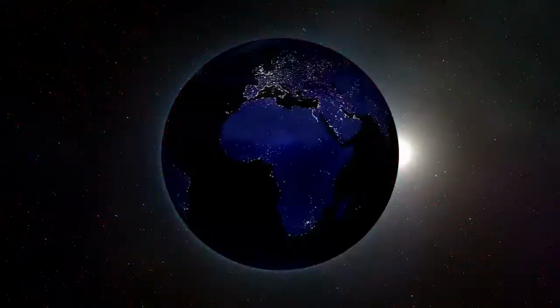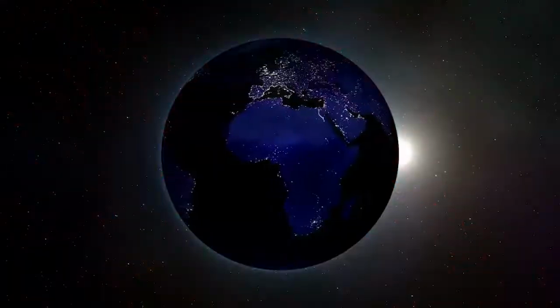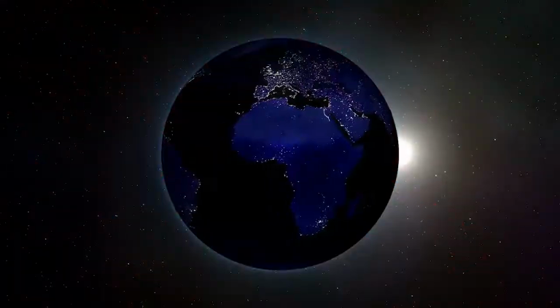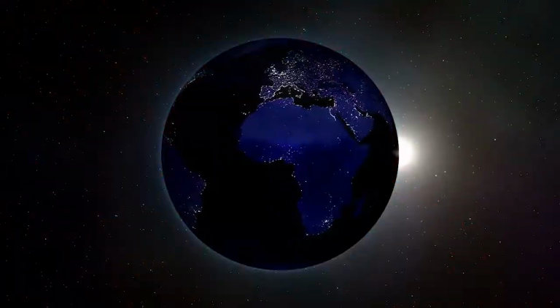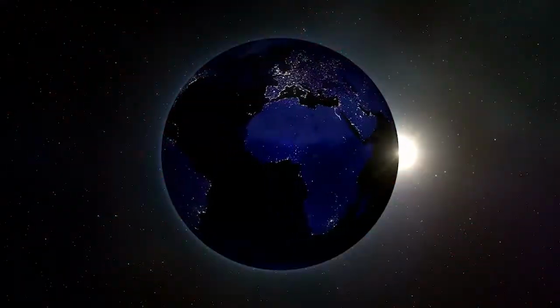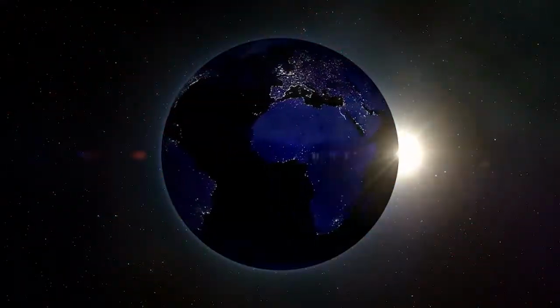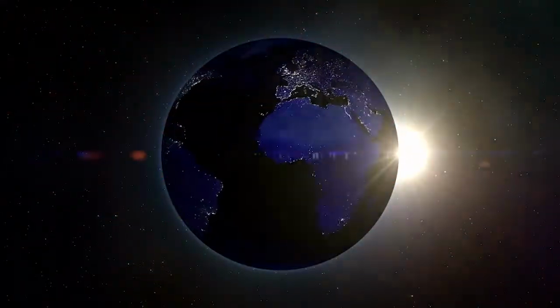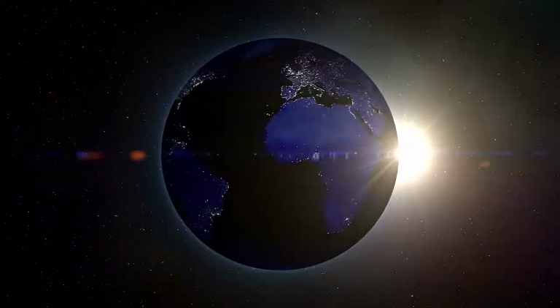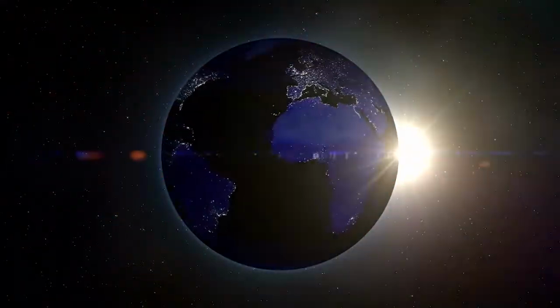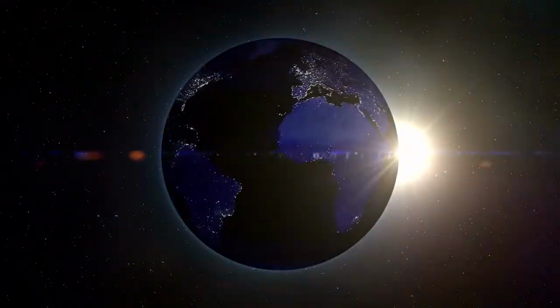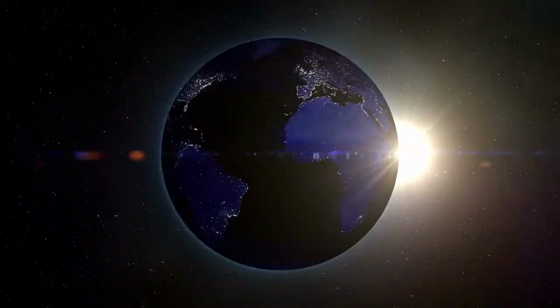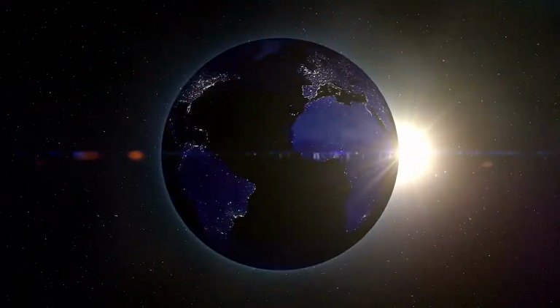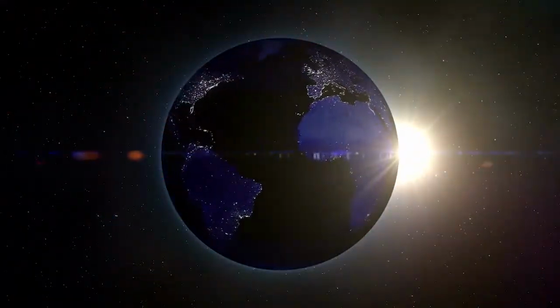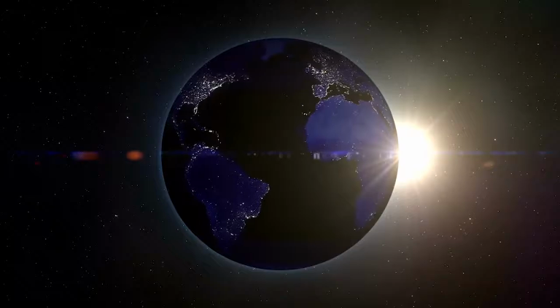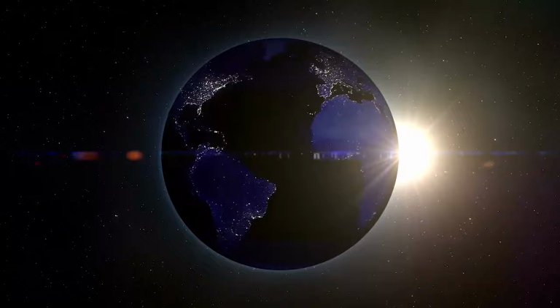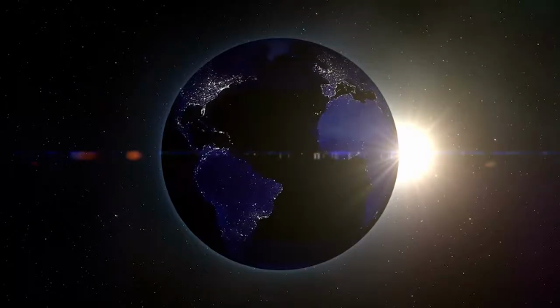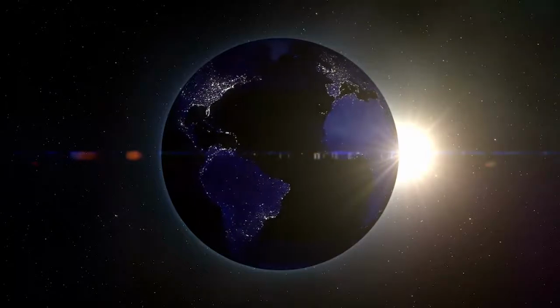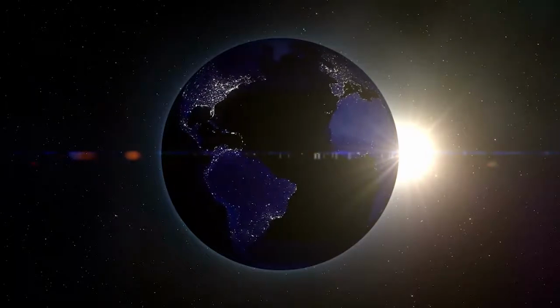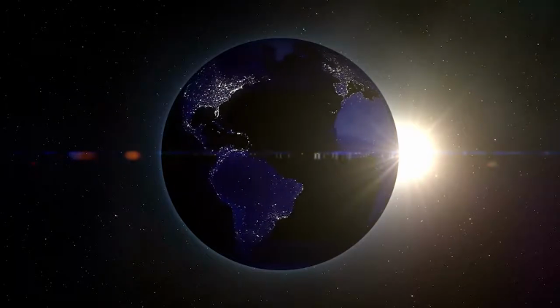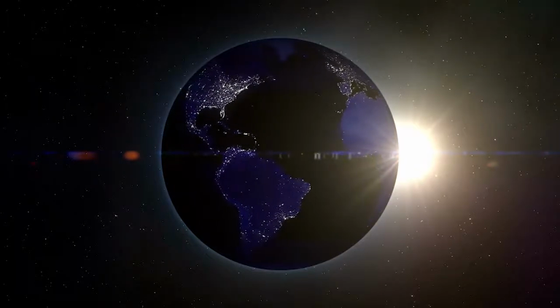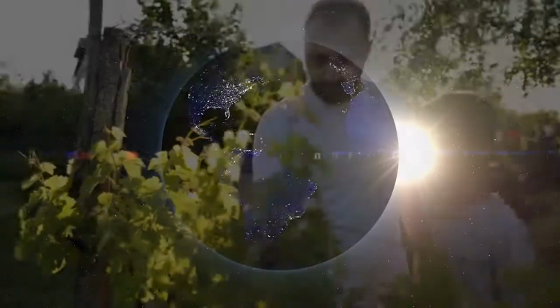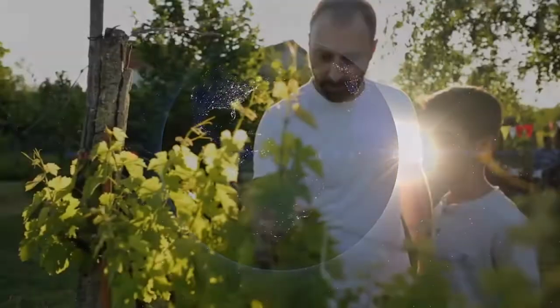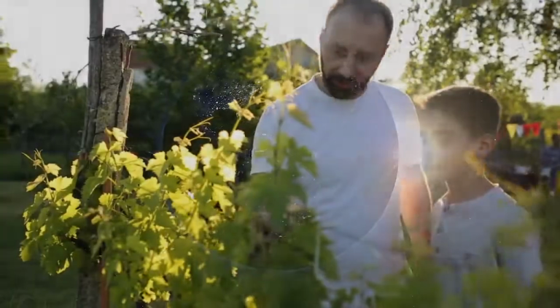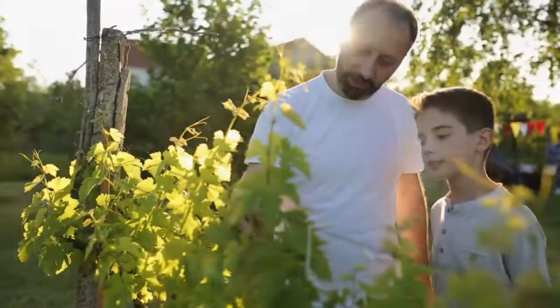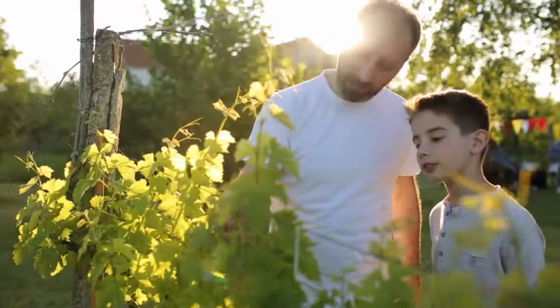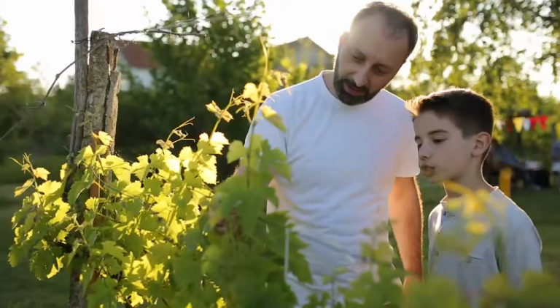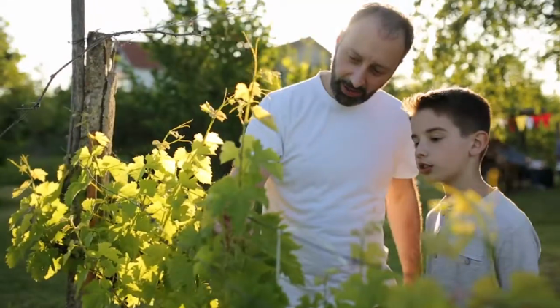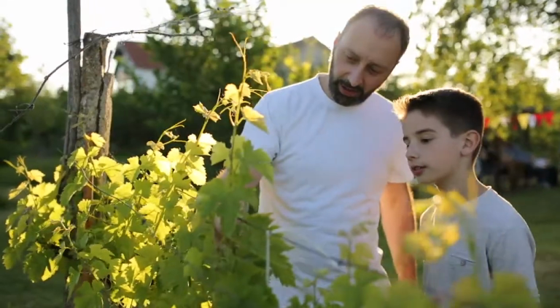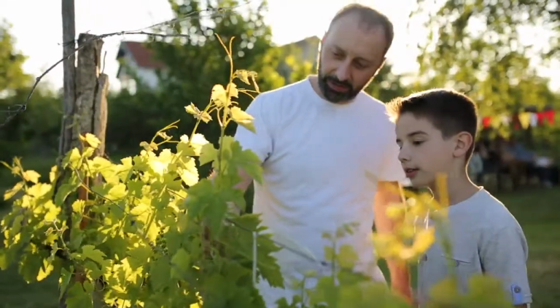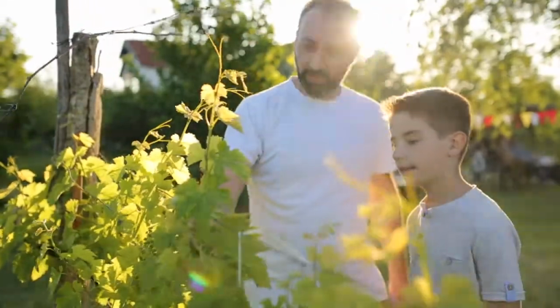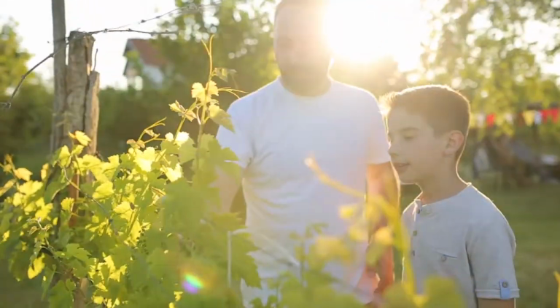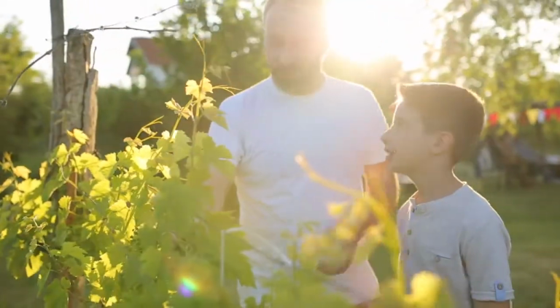Even though the Sun is very far away, its energy is important to Earth. The Sun is a powerful source of light and heat.